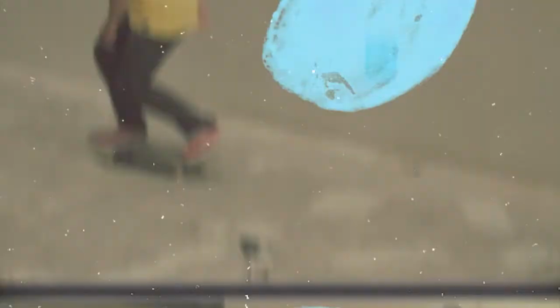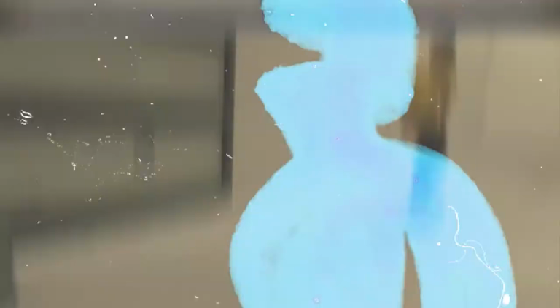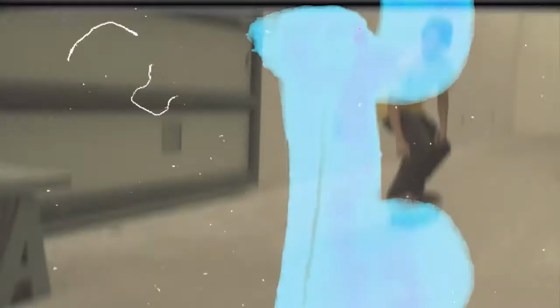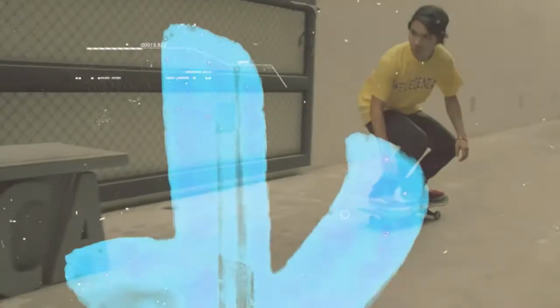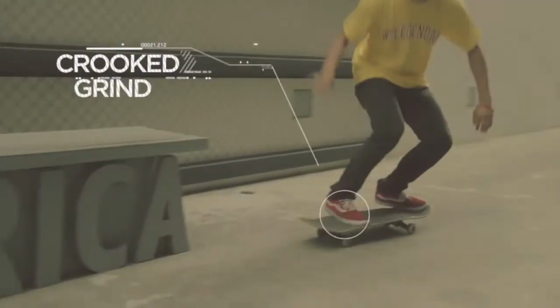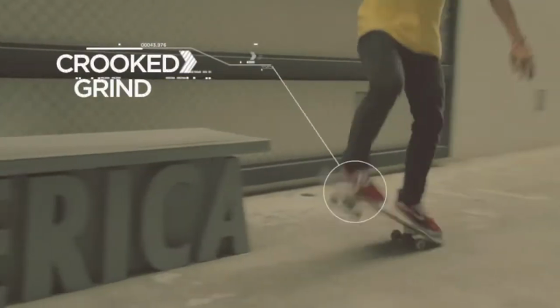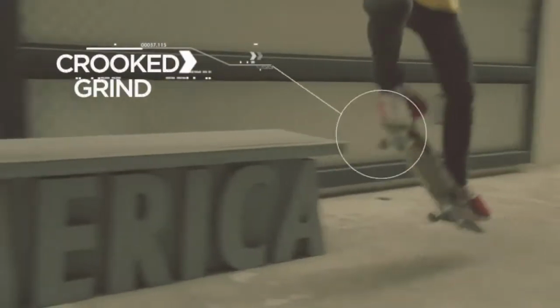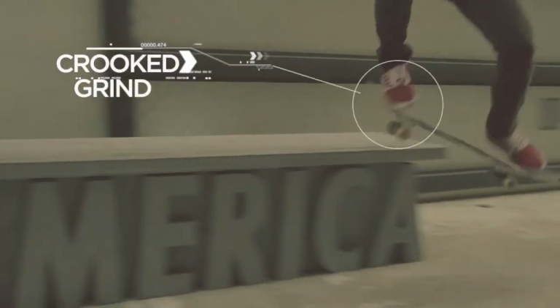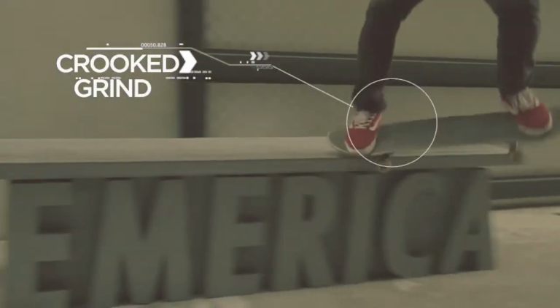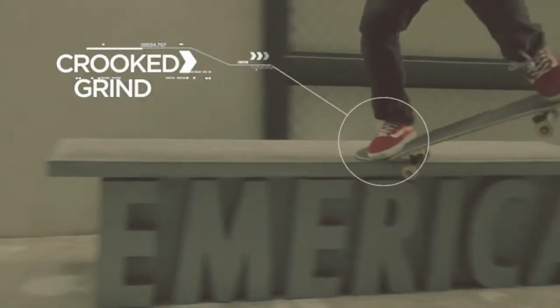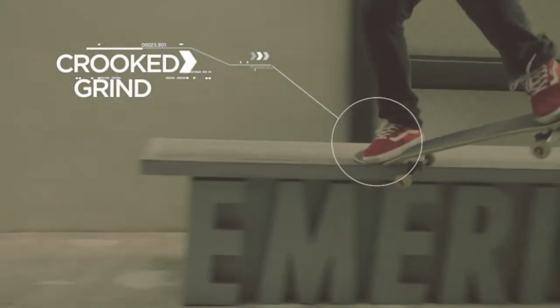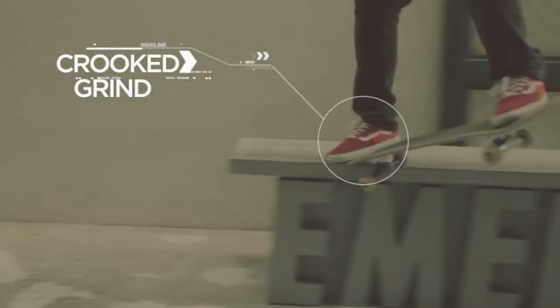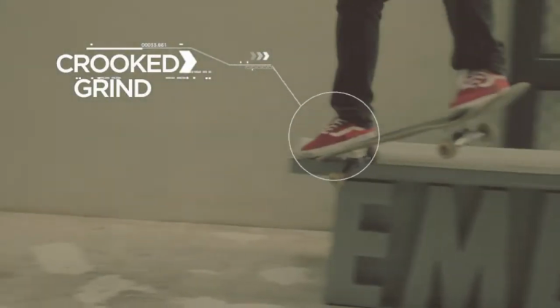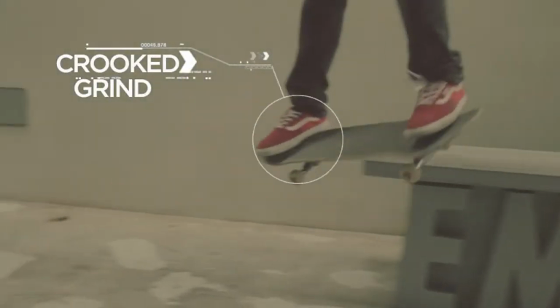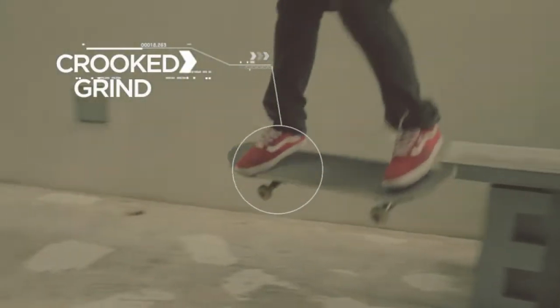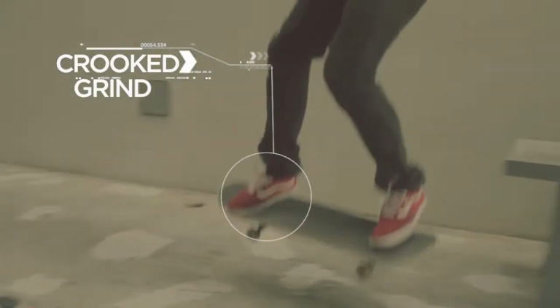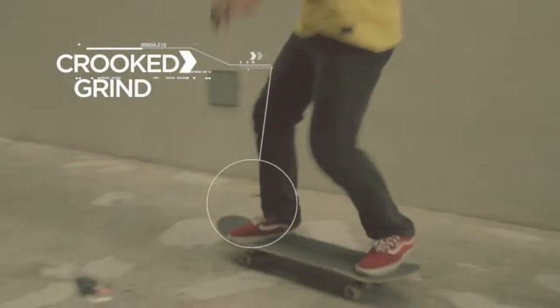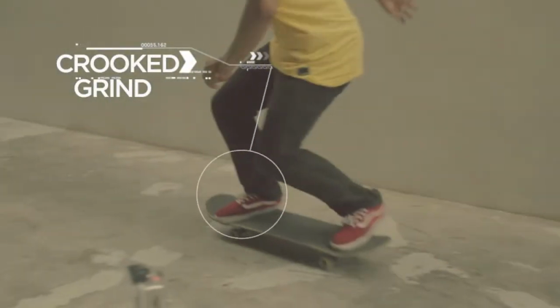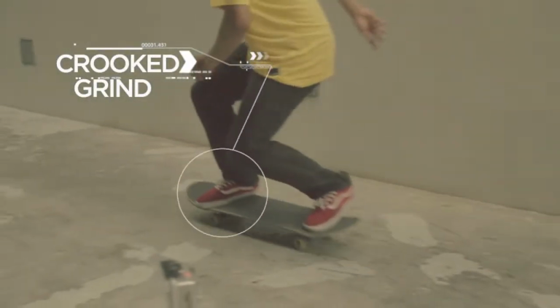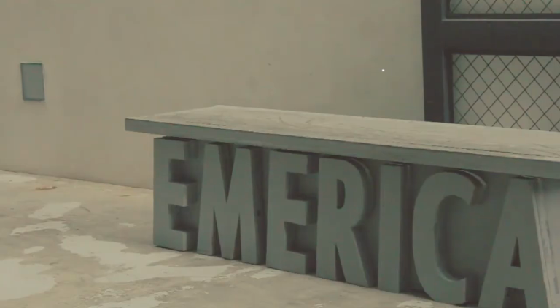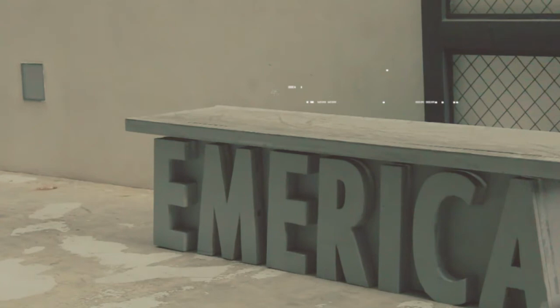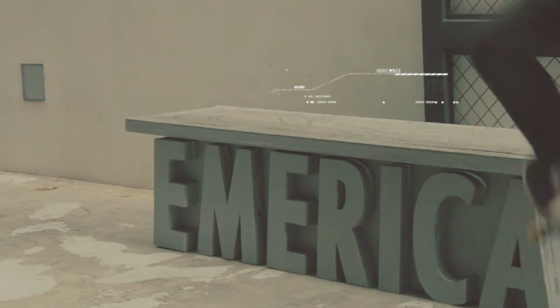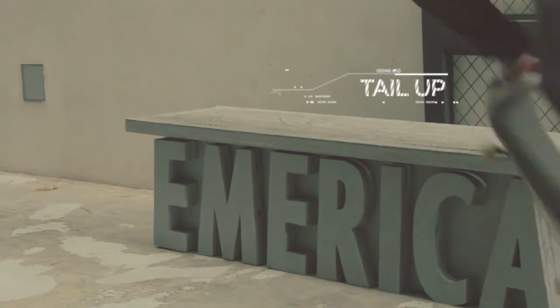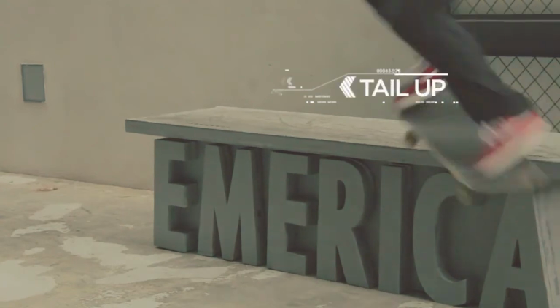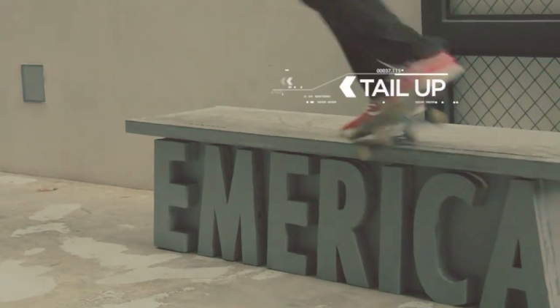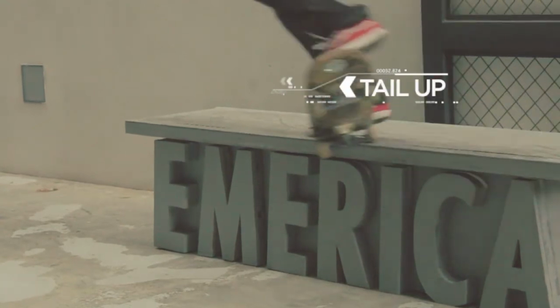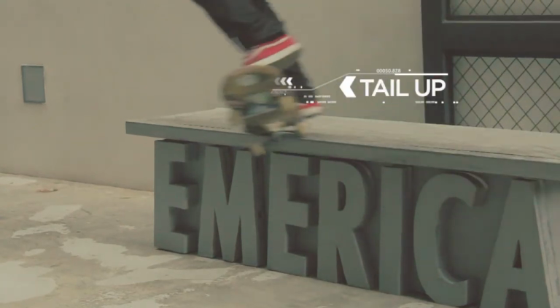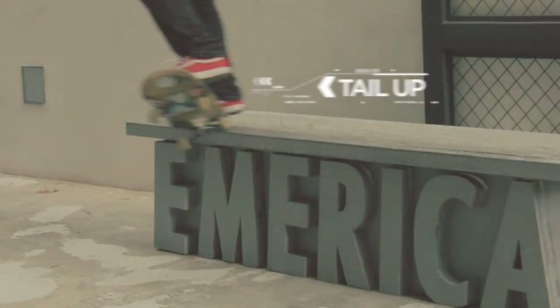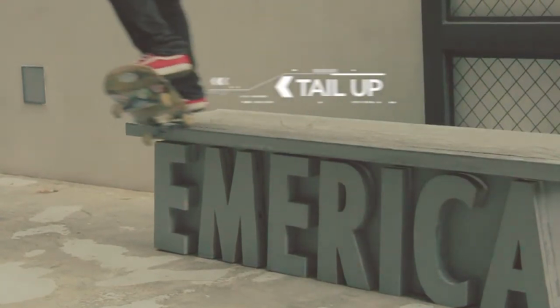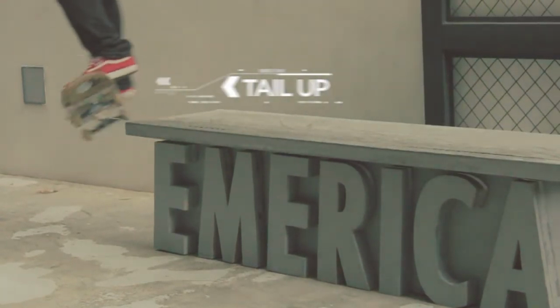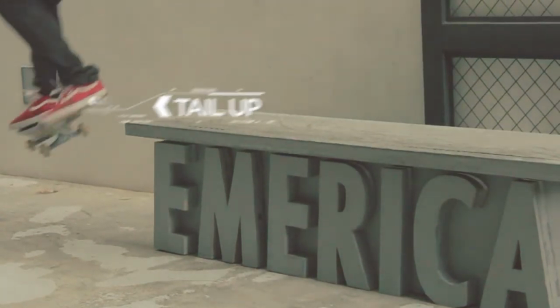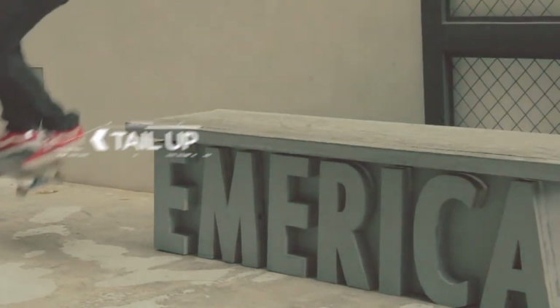A crooked grind is when your front truck grinds on a rail or ledge while having your board at an angle and keeping your tail up.